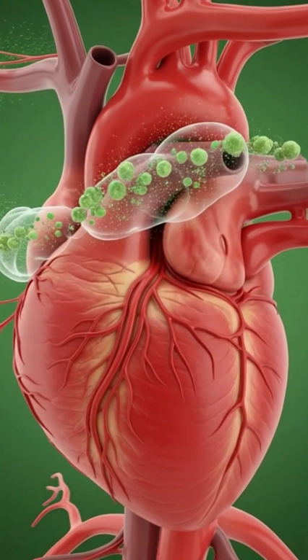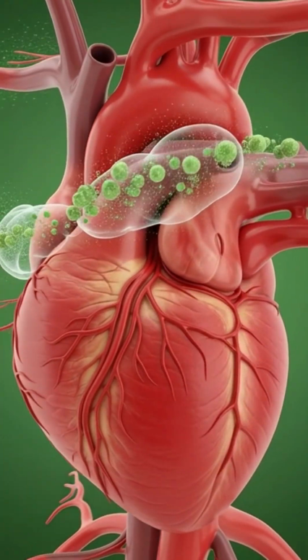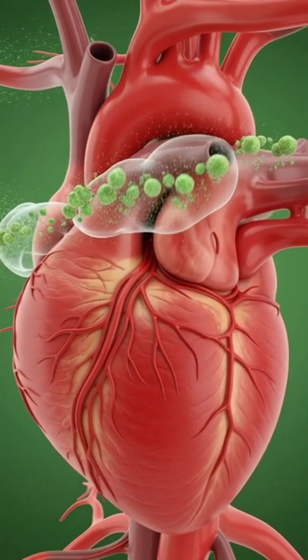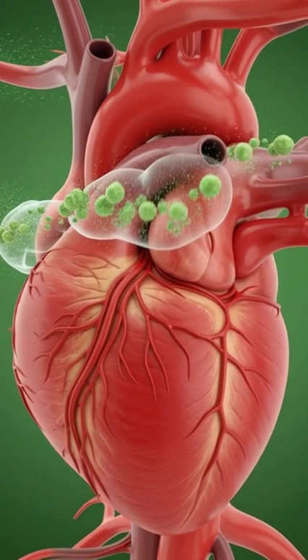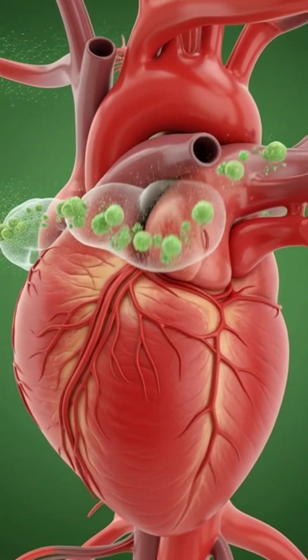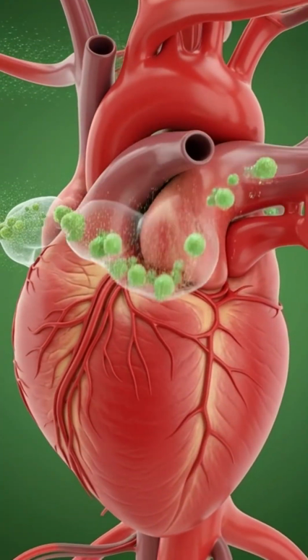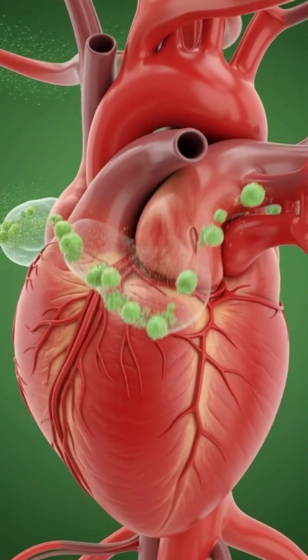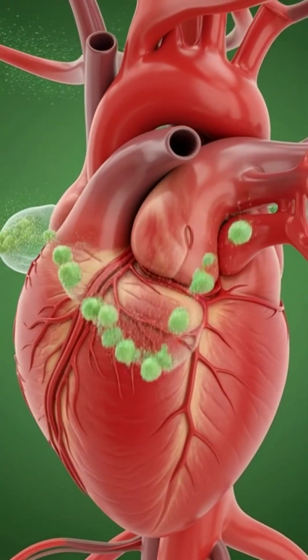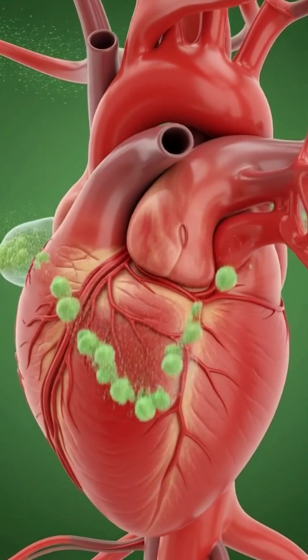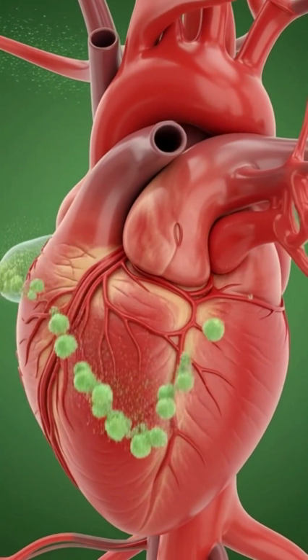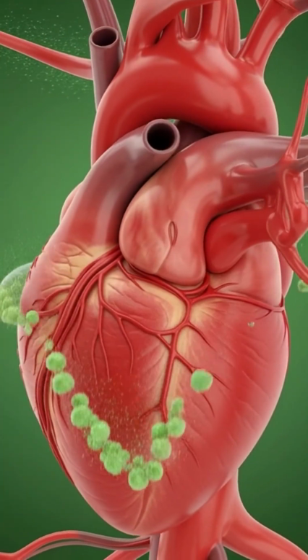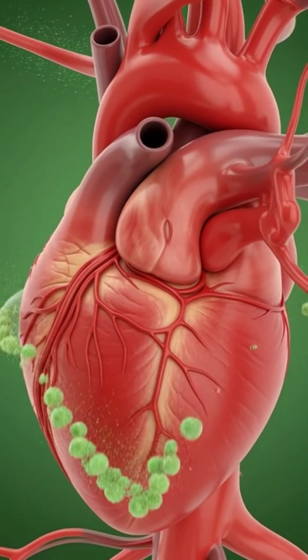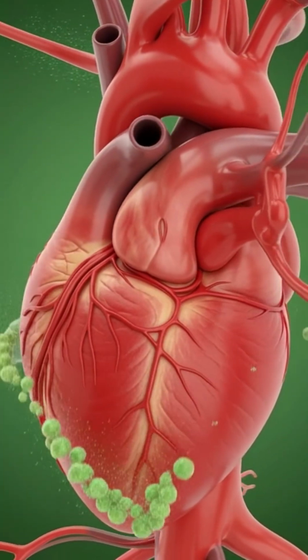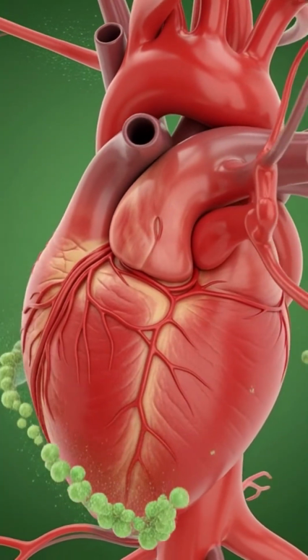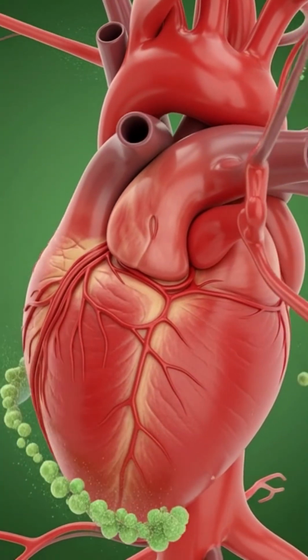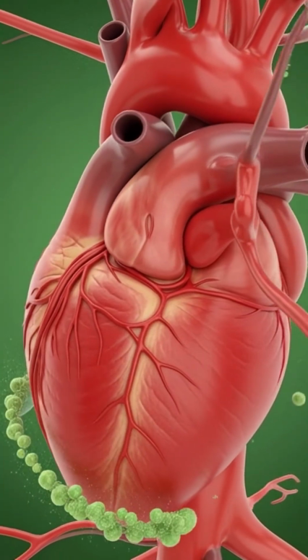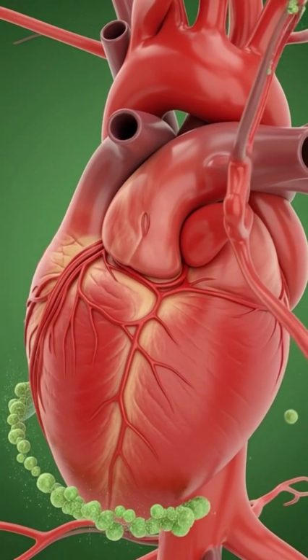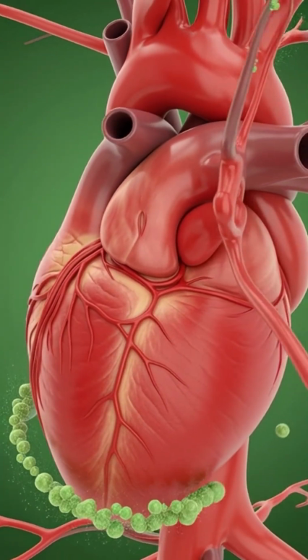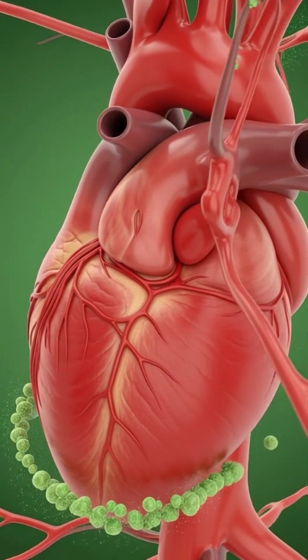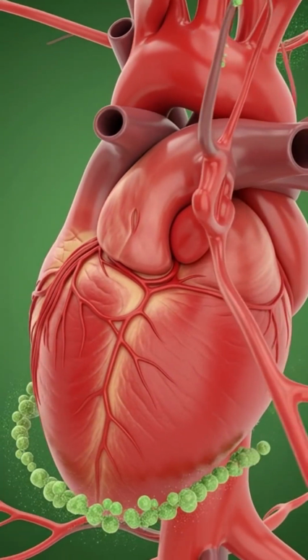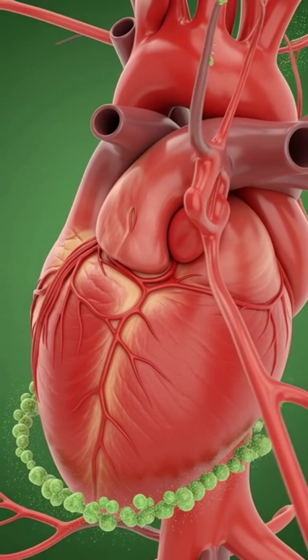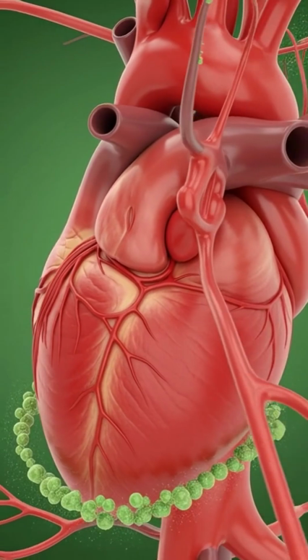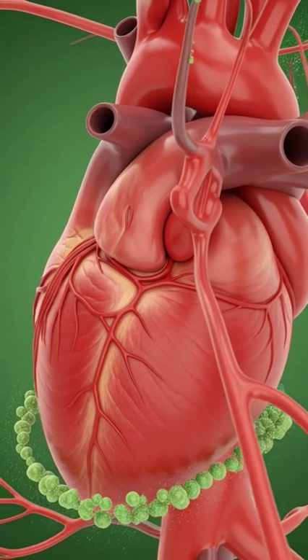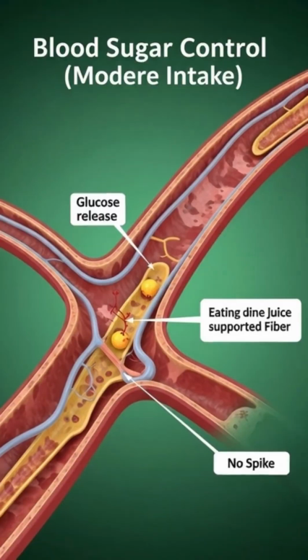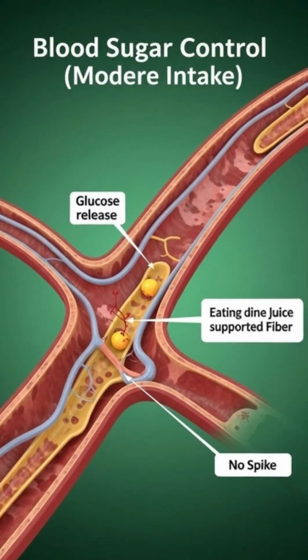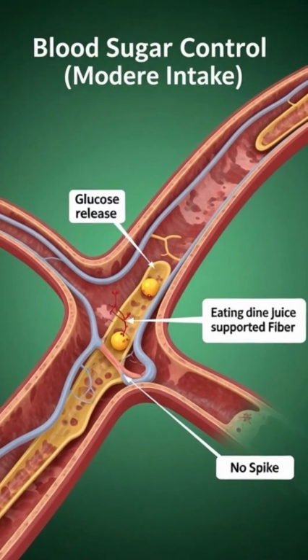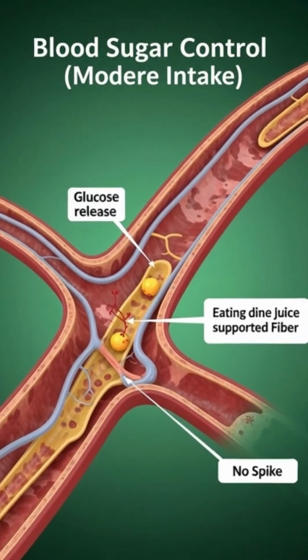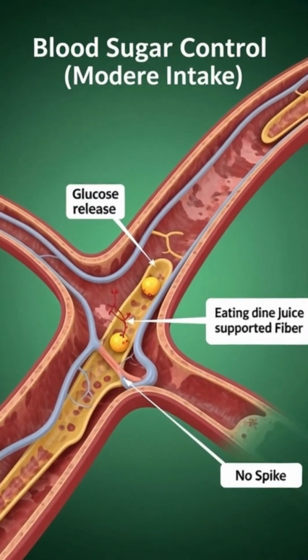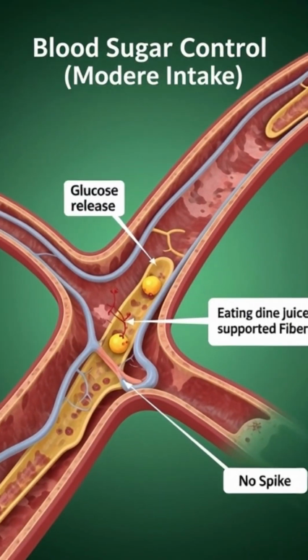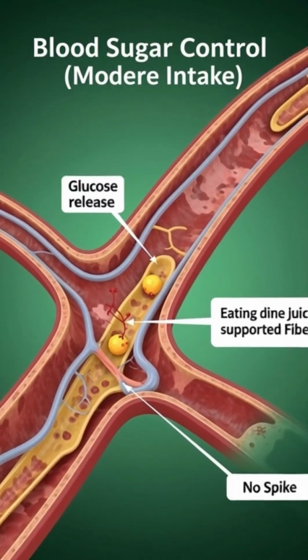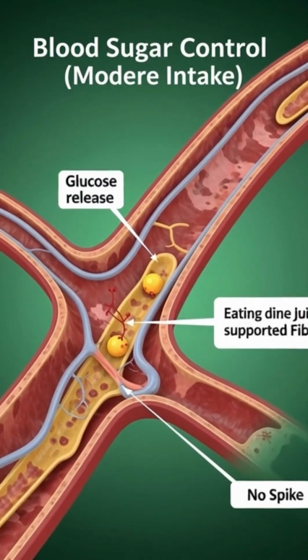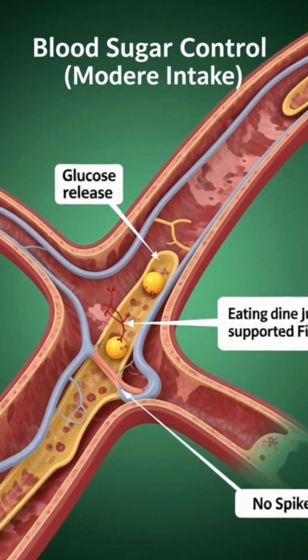Fiber and antioxidants help manage cholesterol, improving blood flow and supporting heart health.